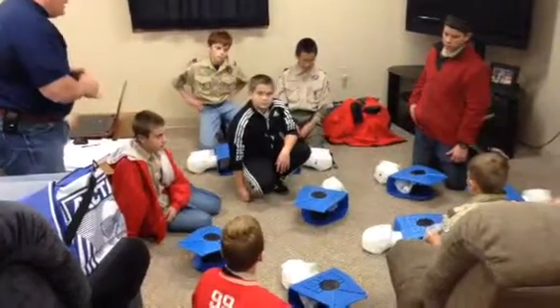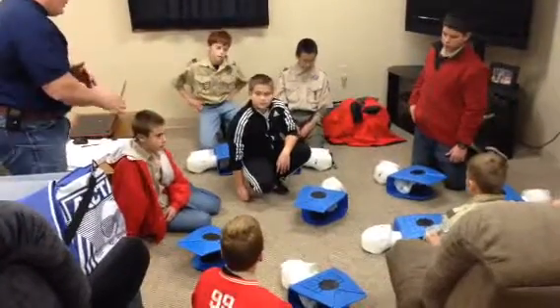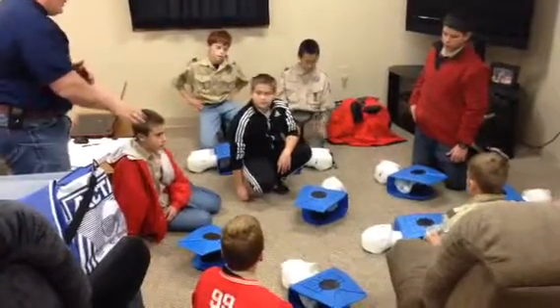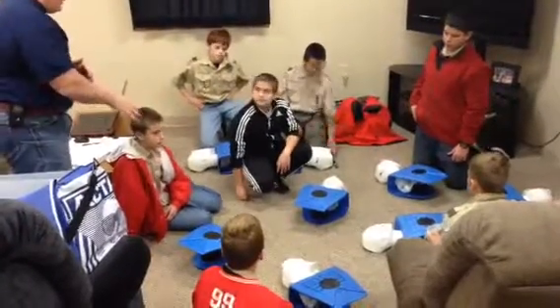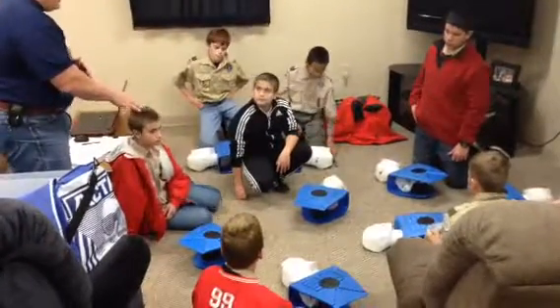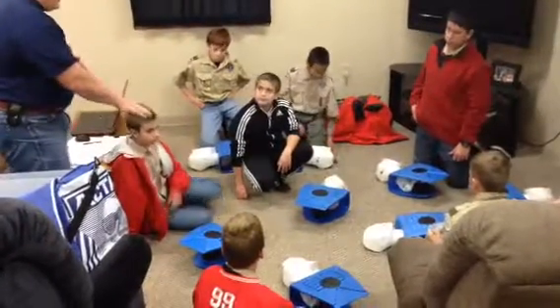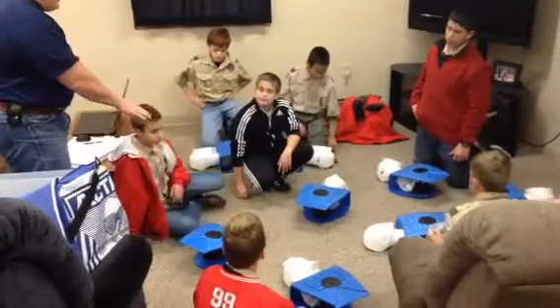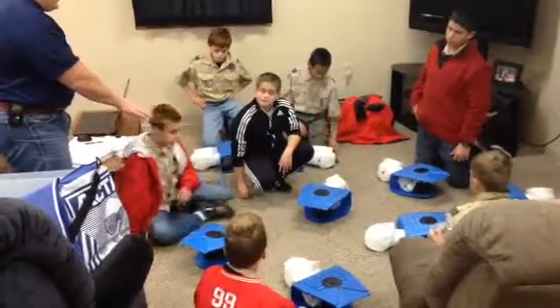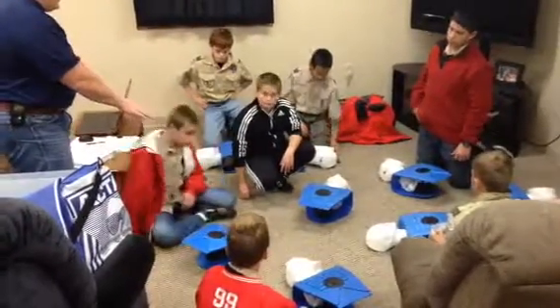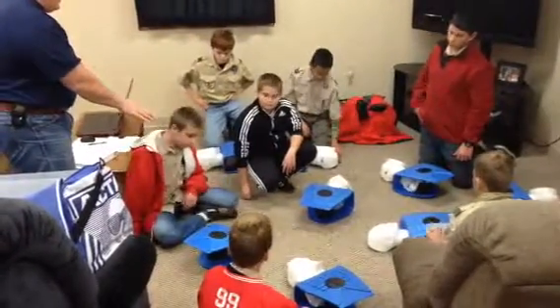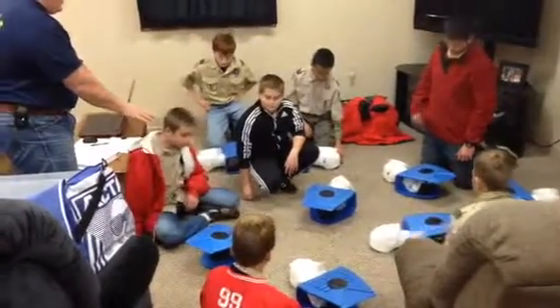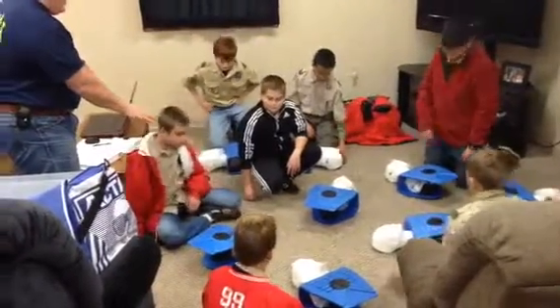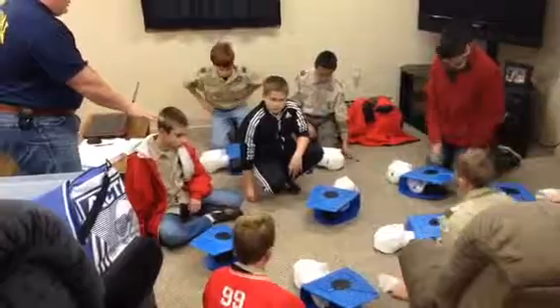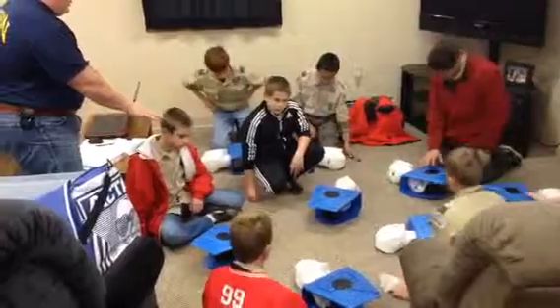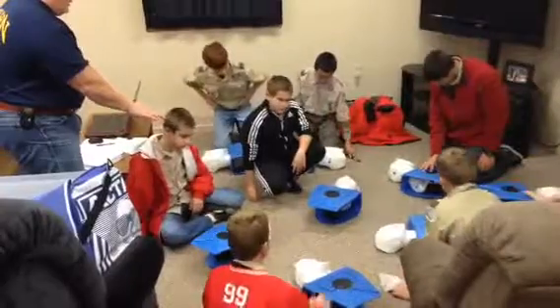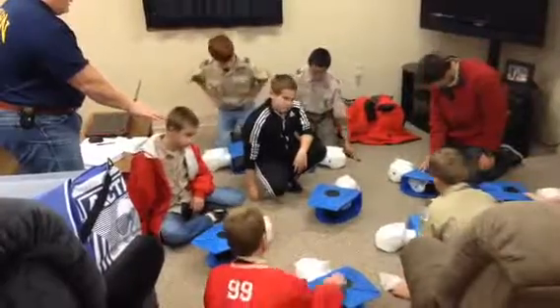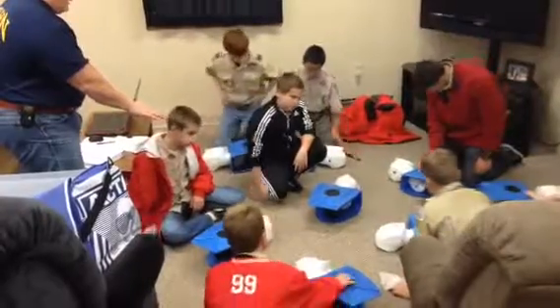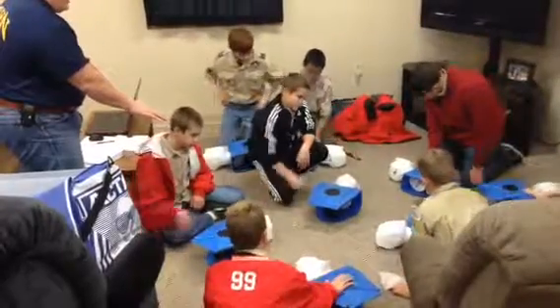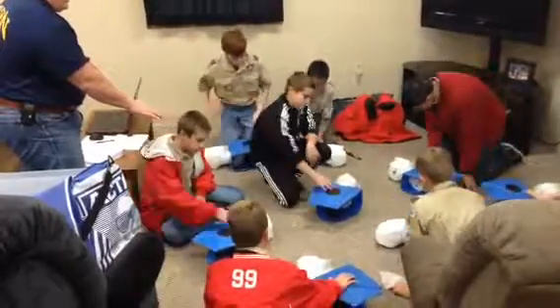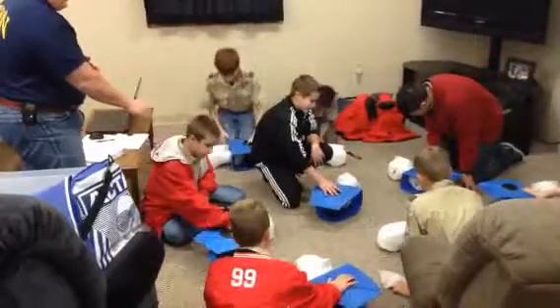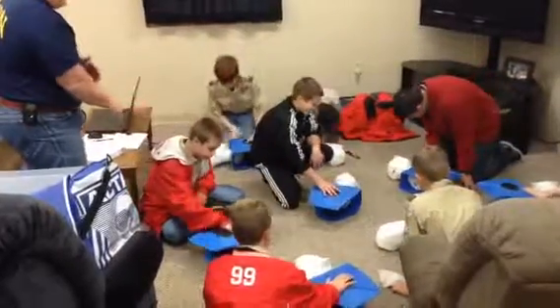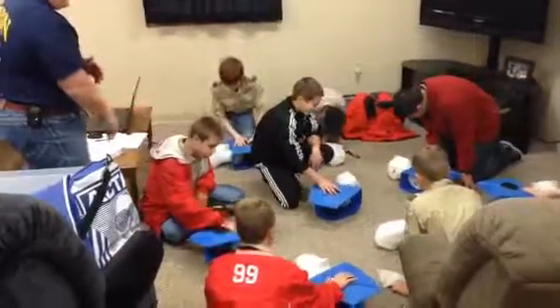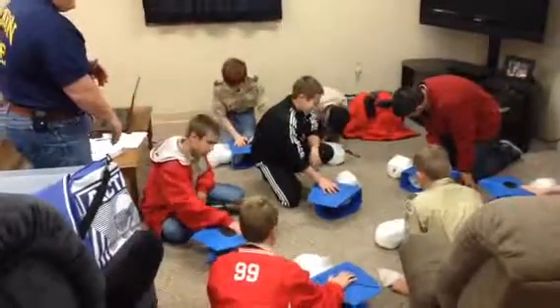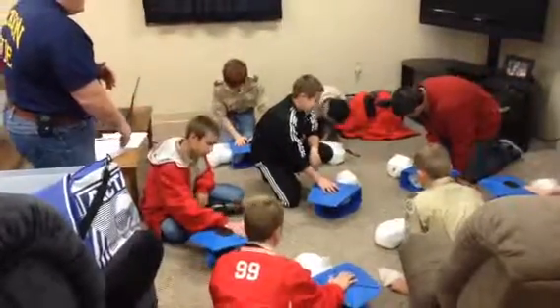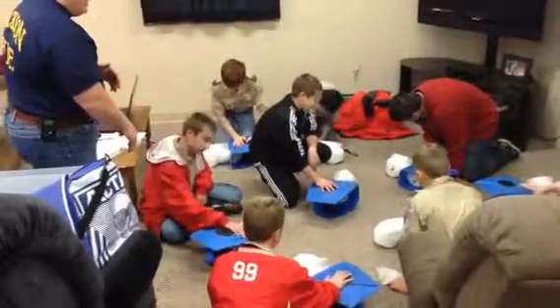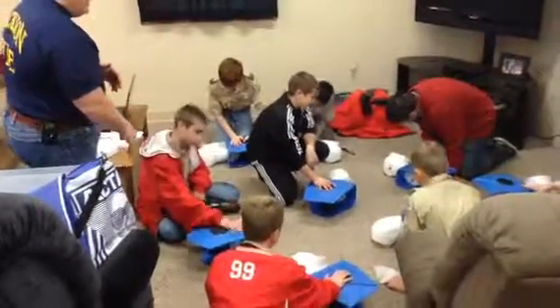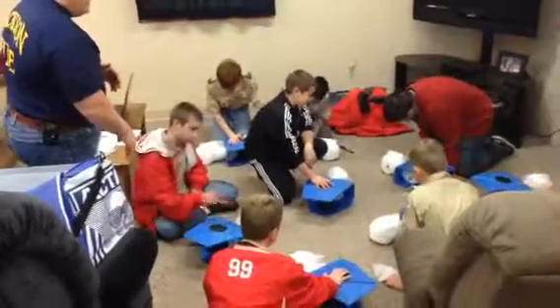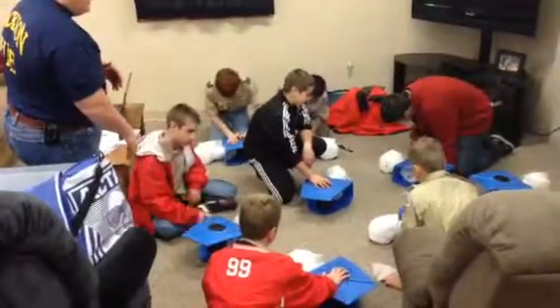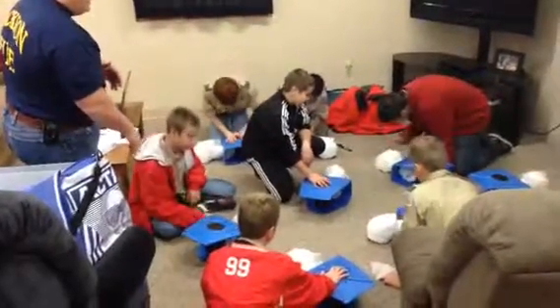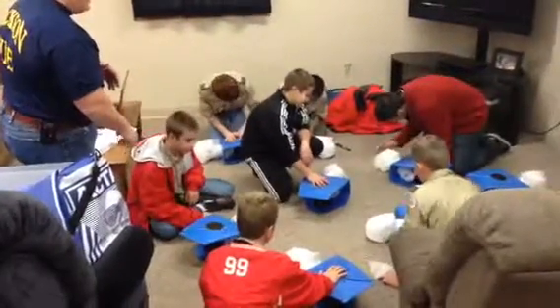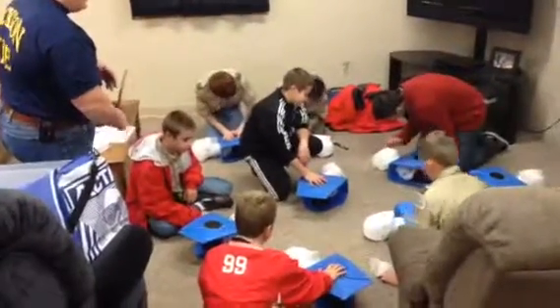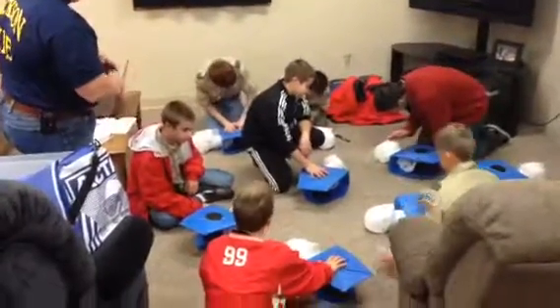Now we're going to walk over and put our hand on him. Sir, sir, are you okay? Say it: sir, sir, are you okay? There's no response.